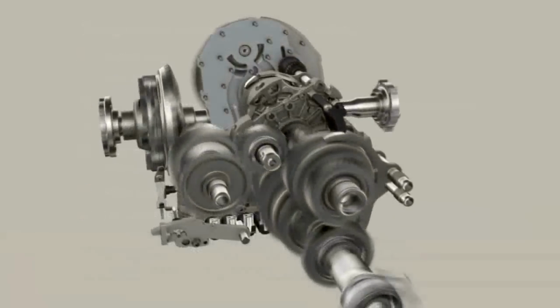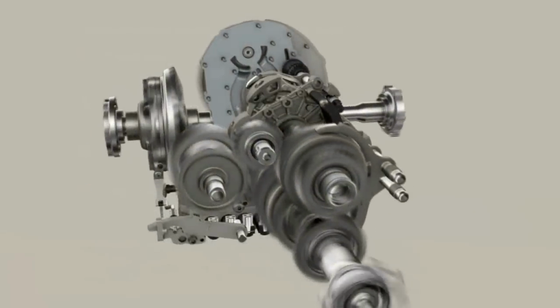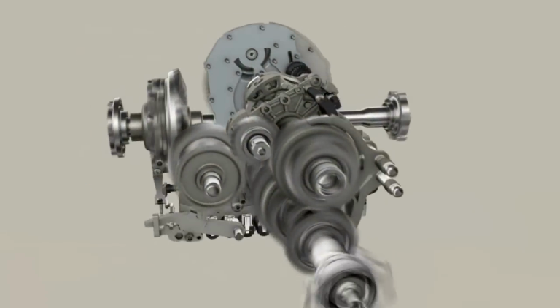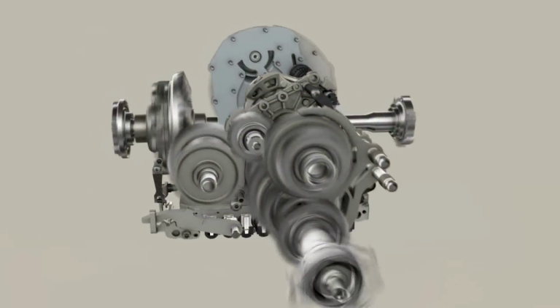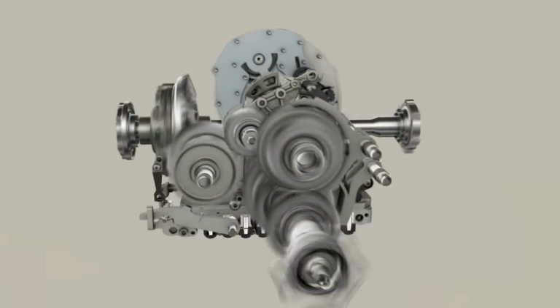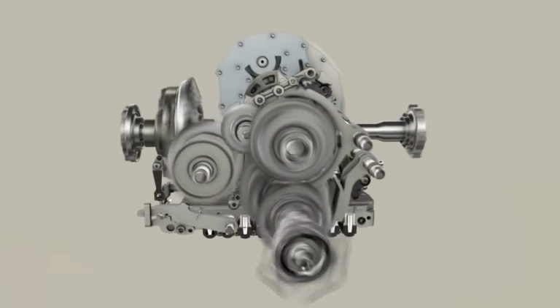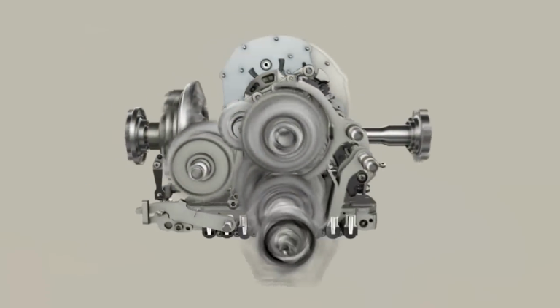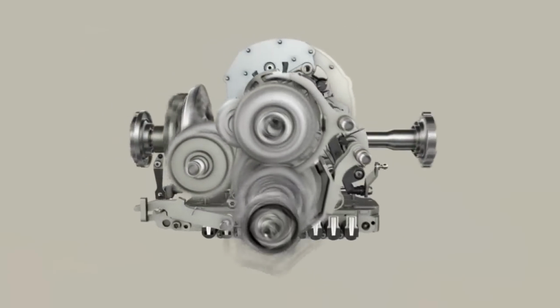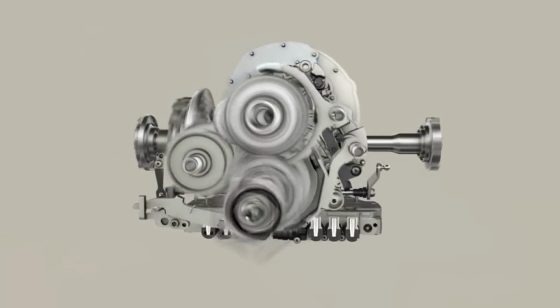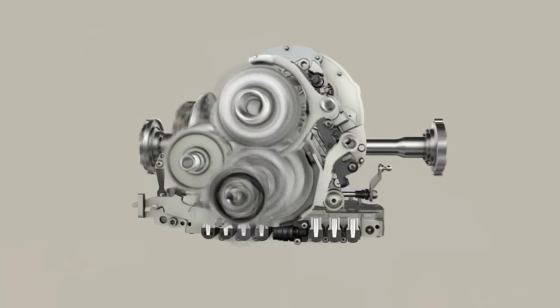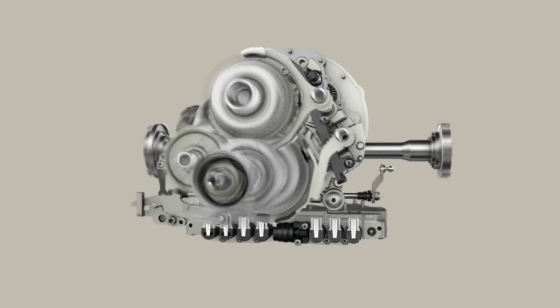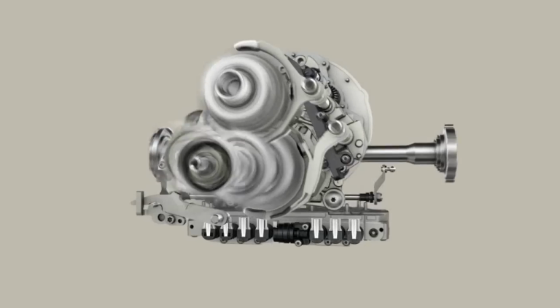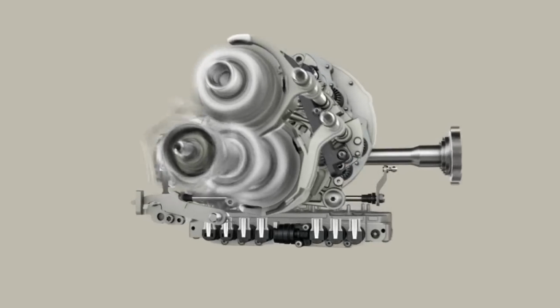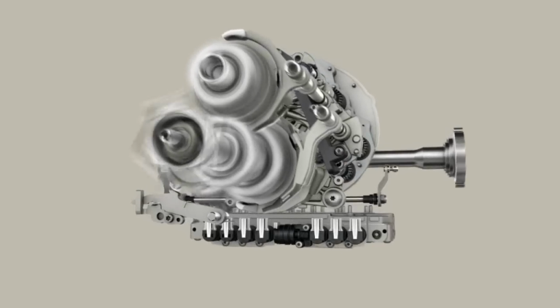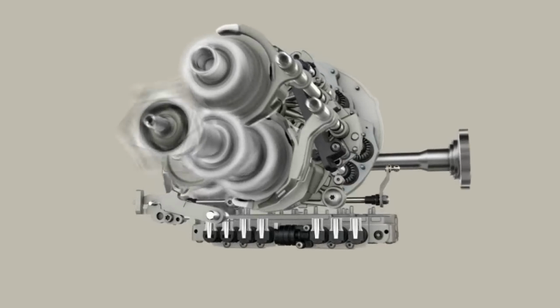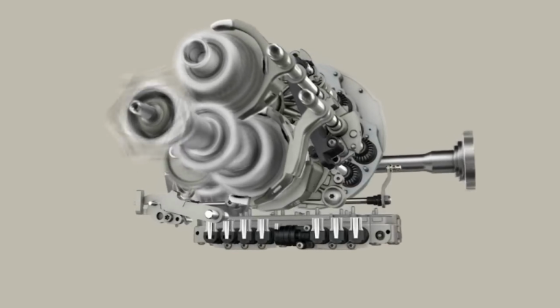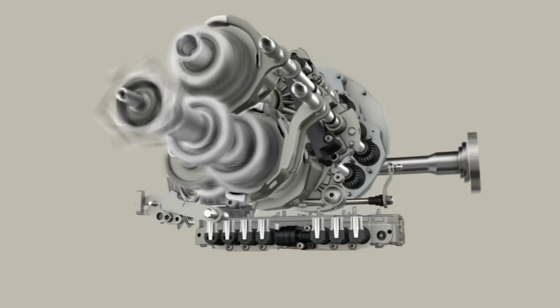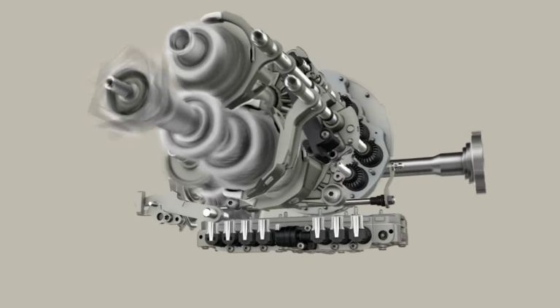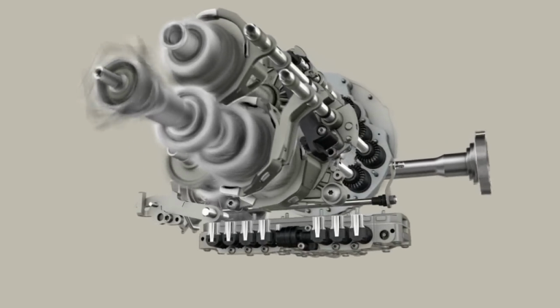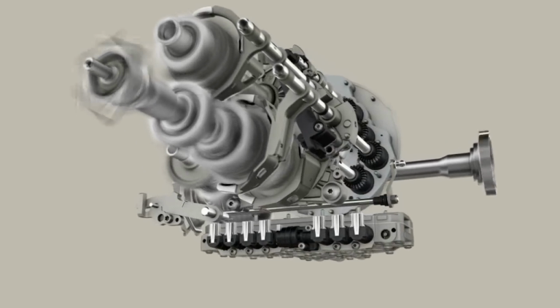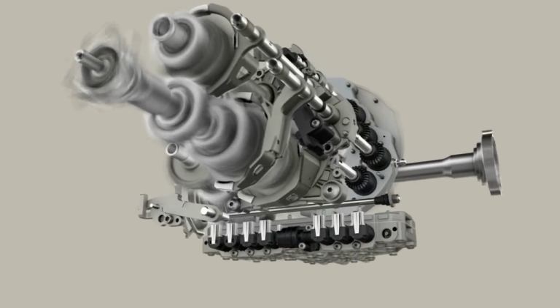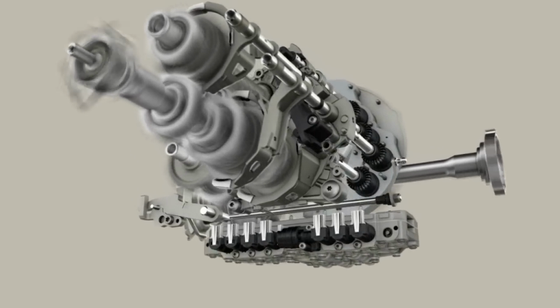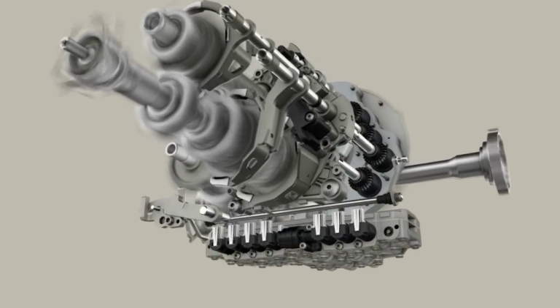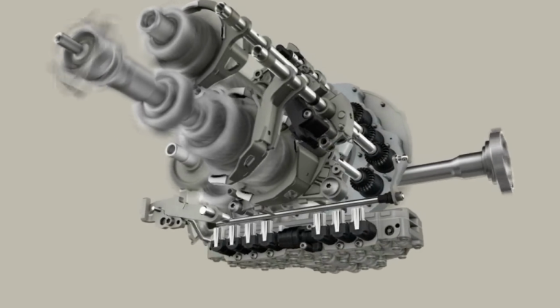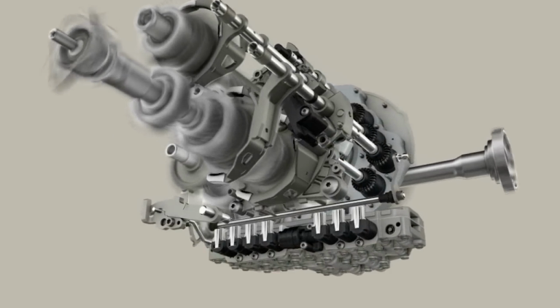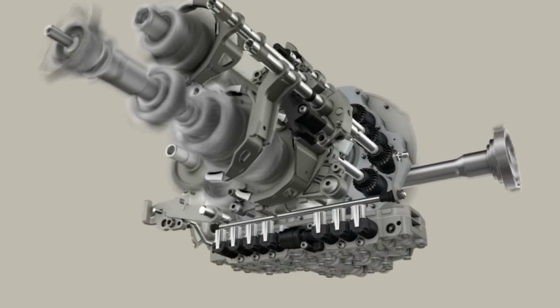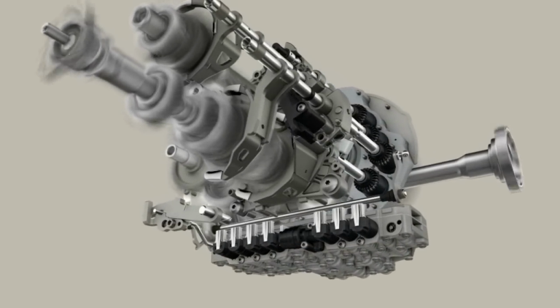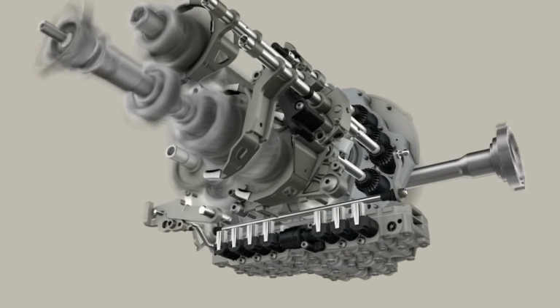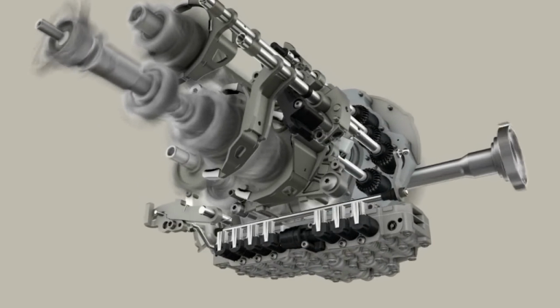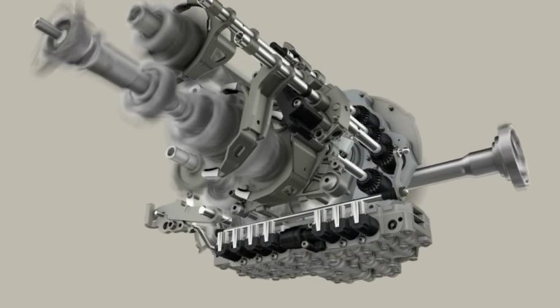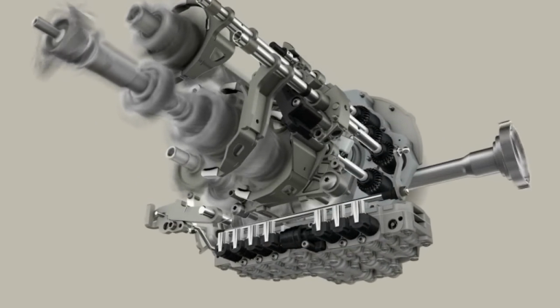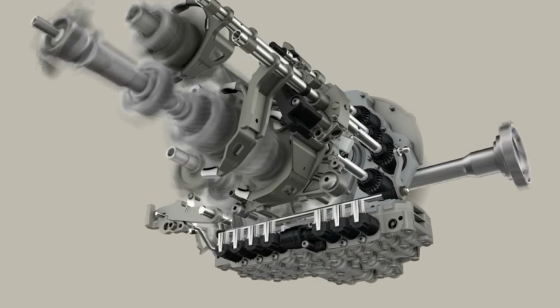The new 7DT sports transmission by ZF. Ultimate agility.